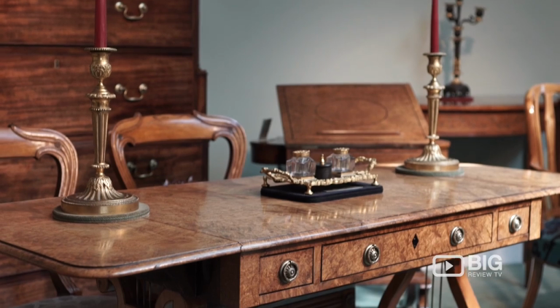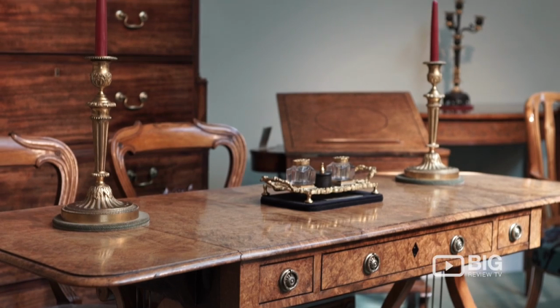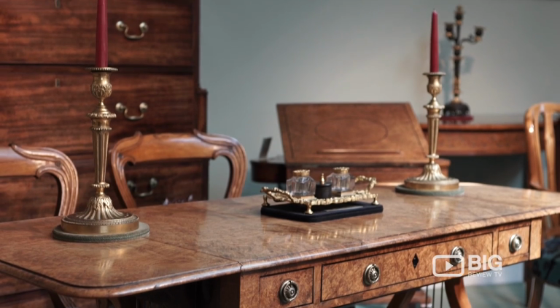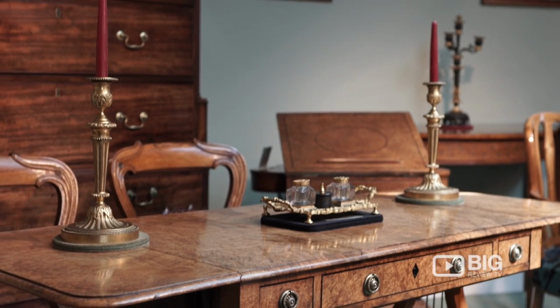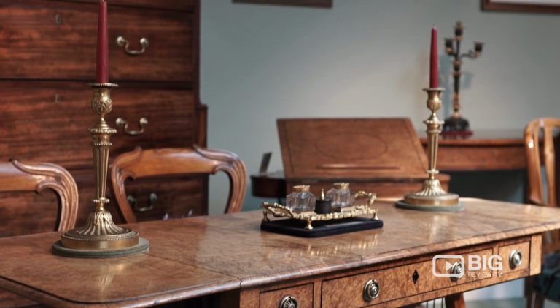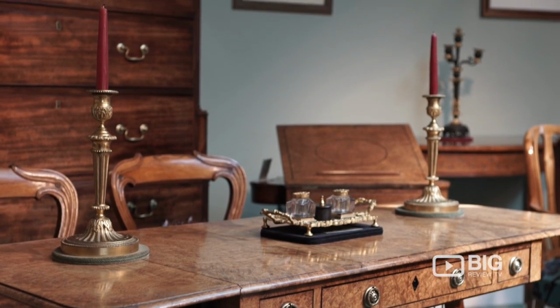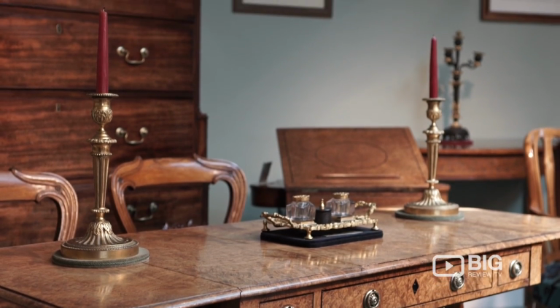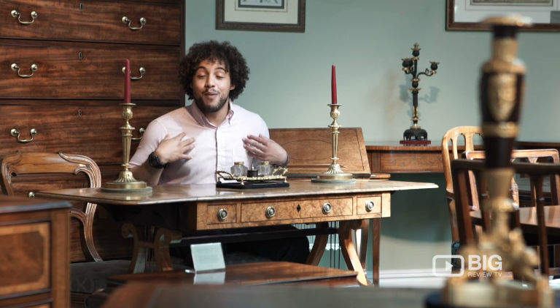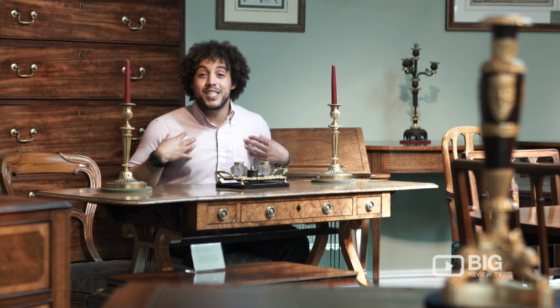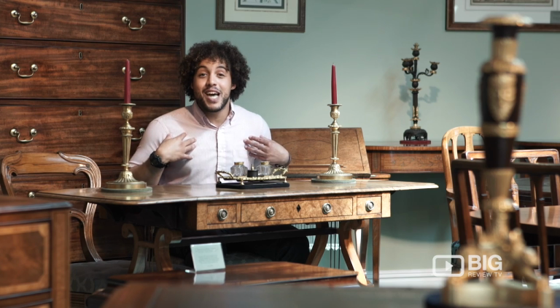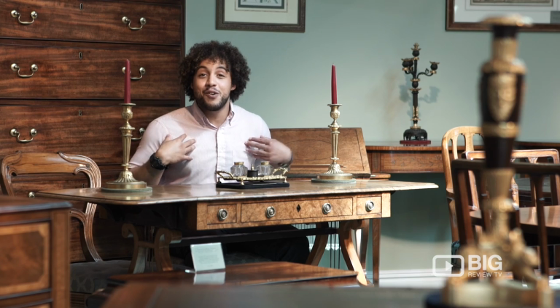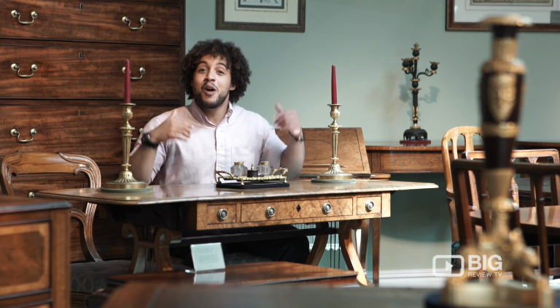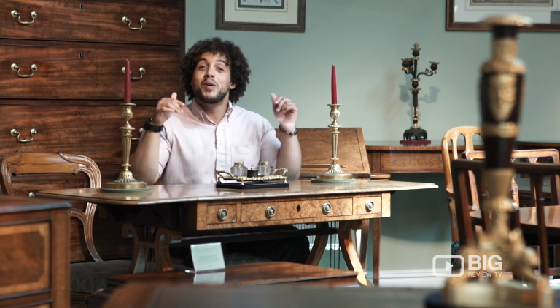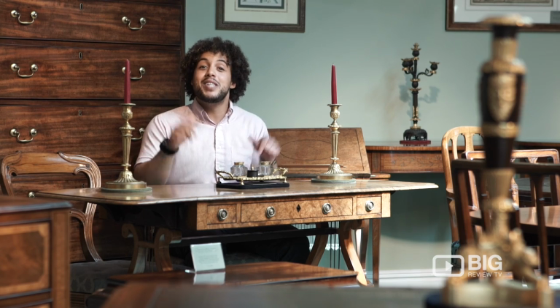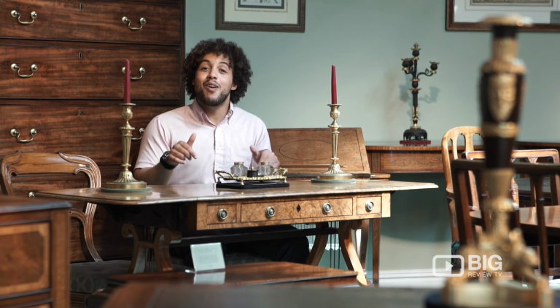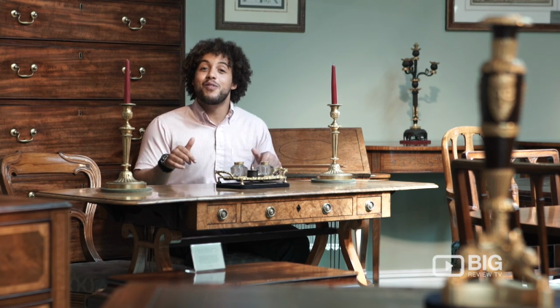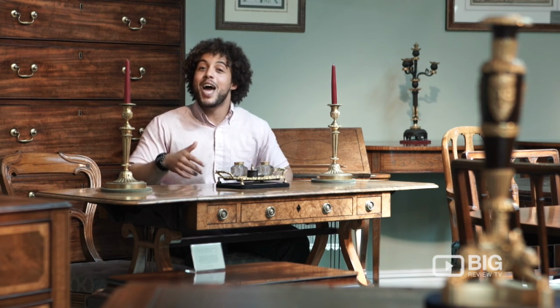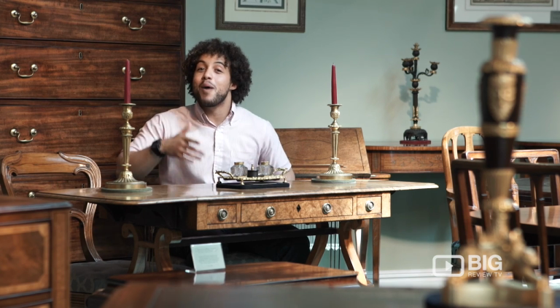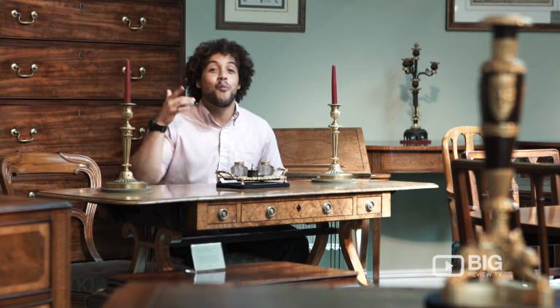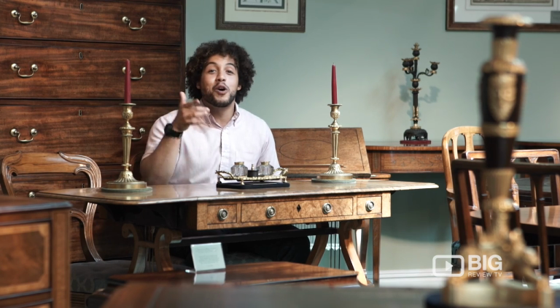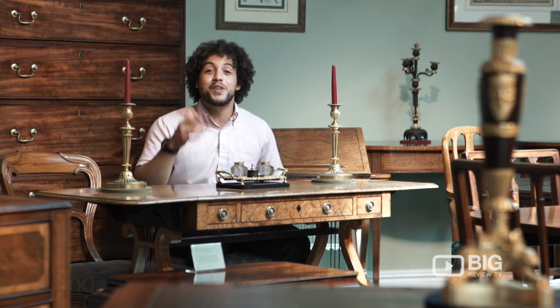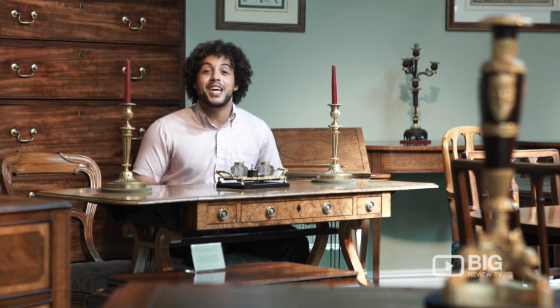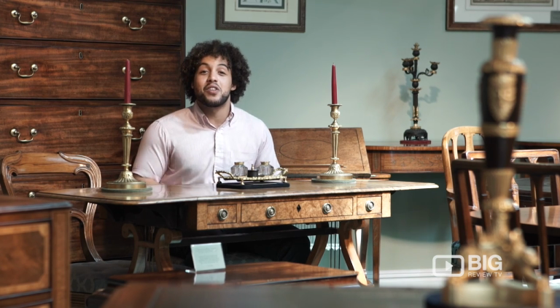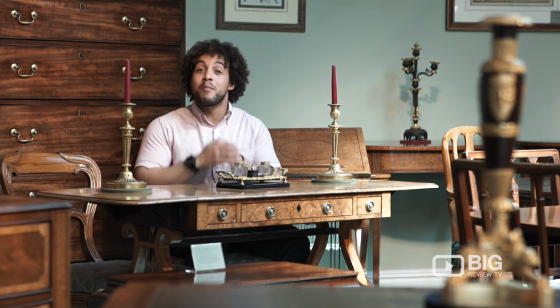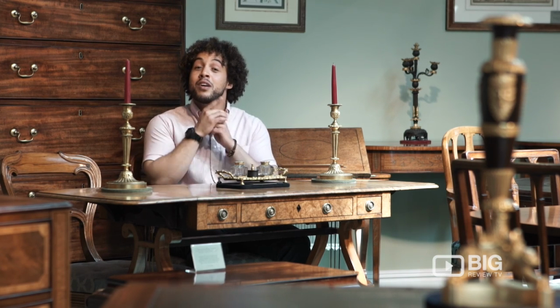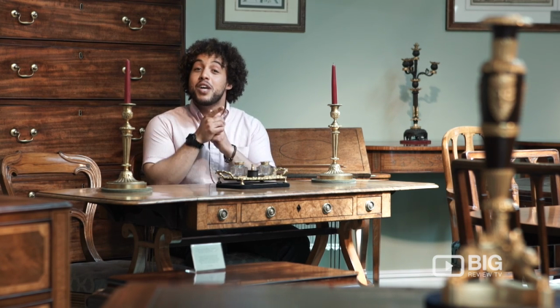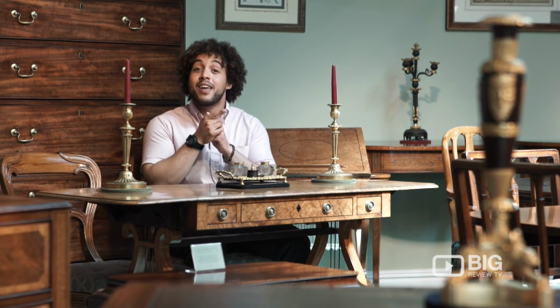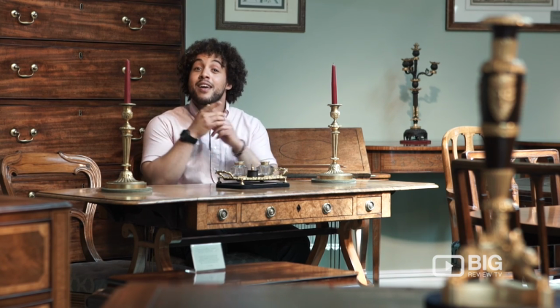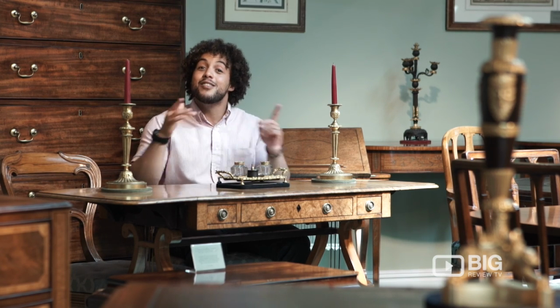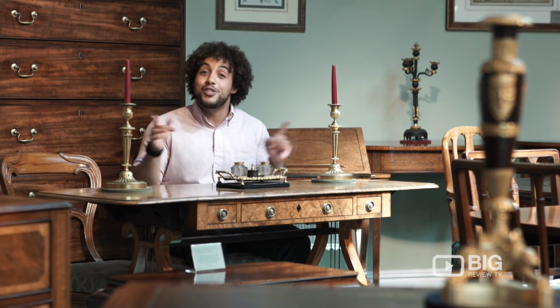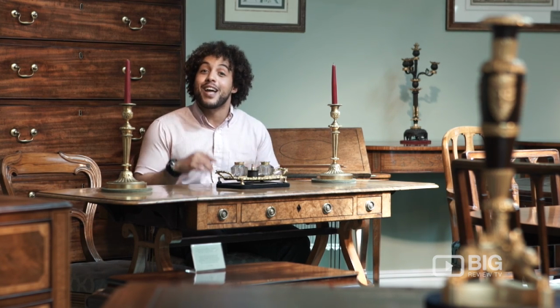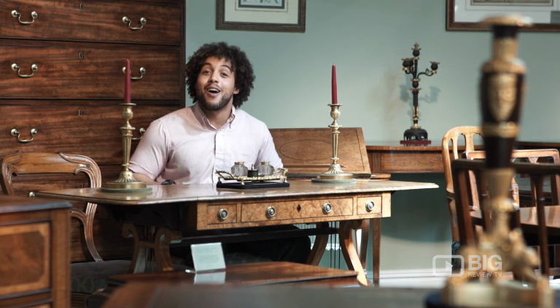This is Big Review TV. I'm Rhys Daniel. Please download the app and watch for next time.